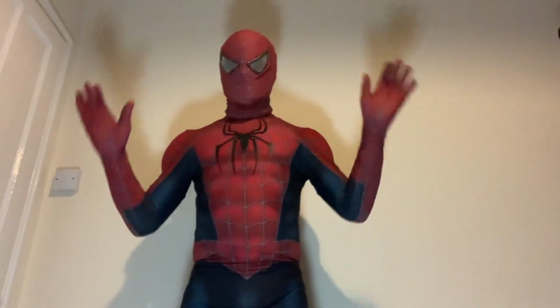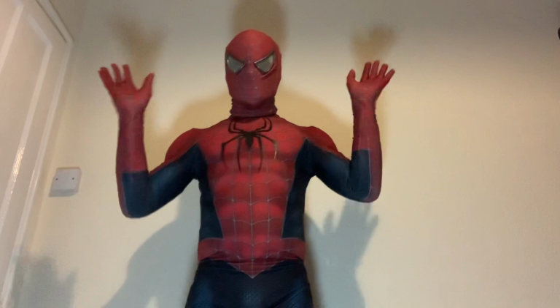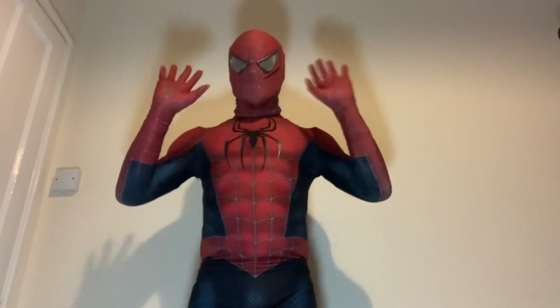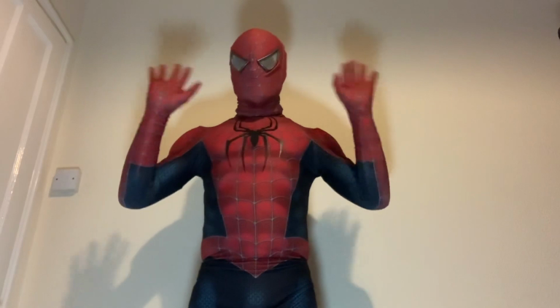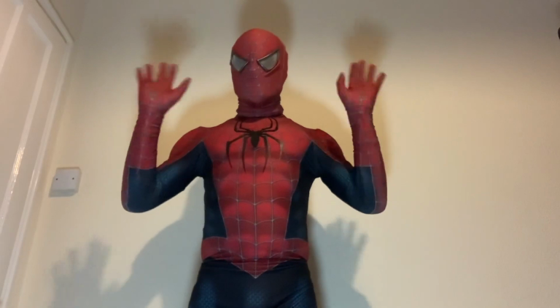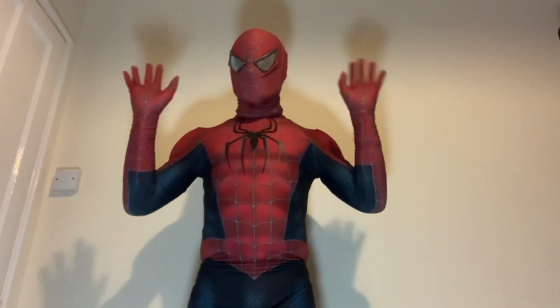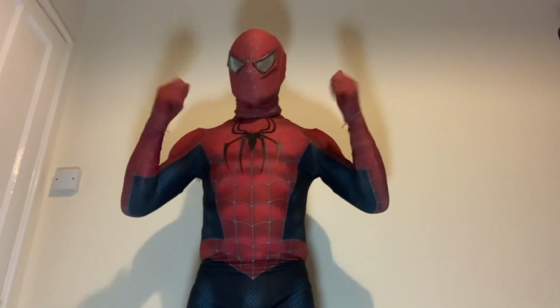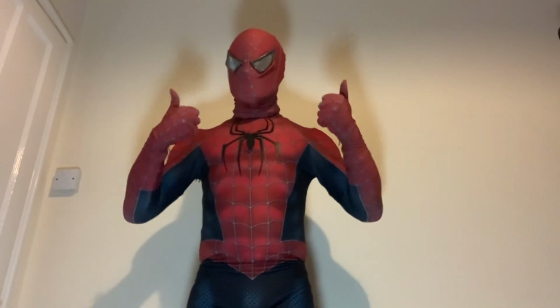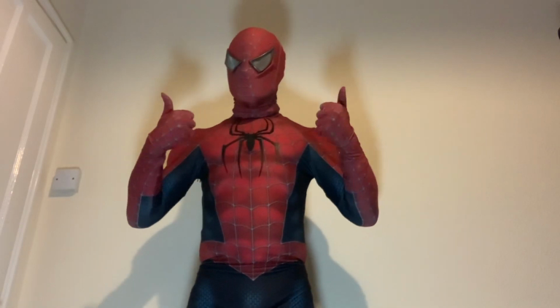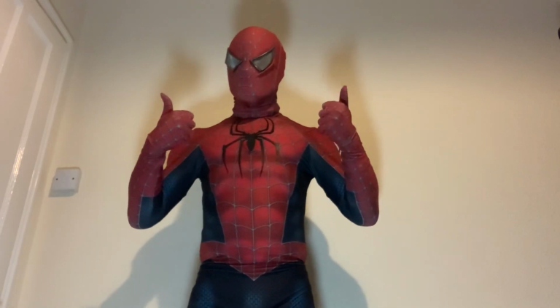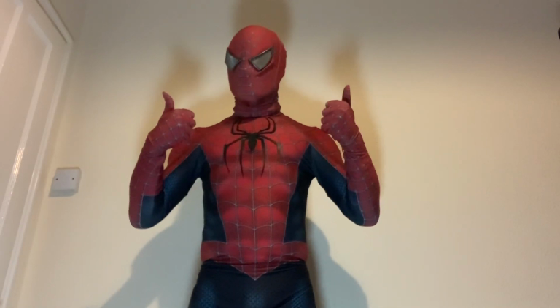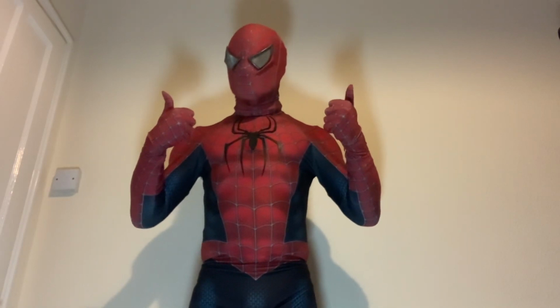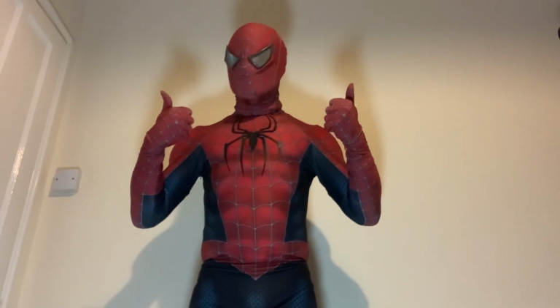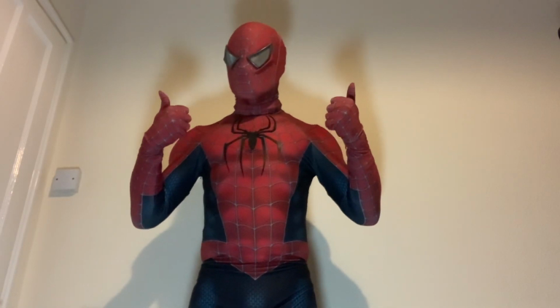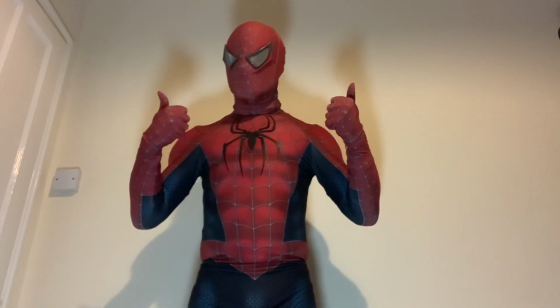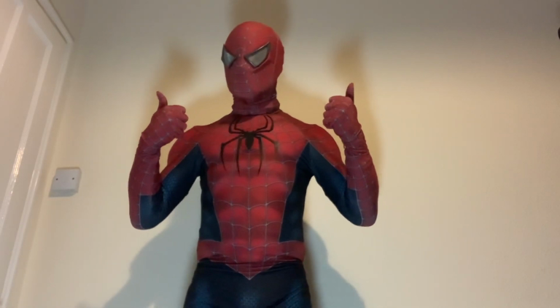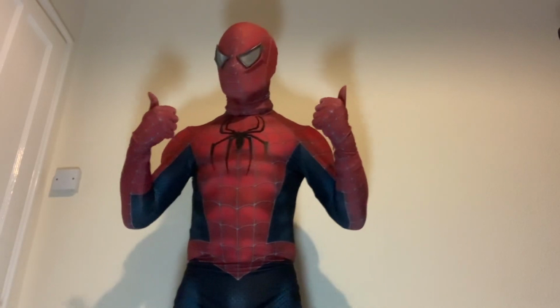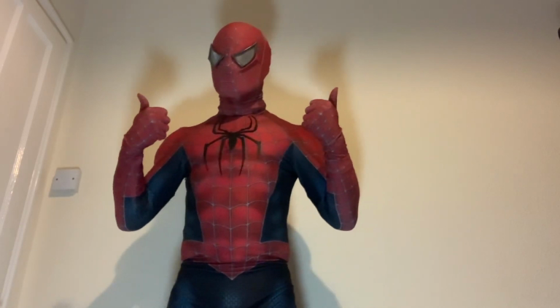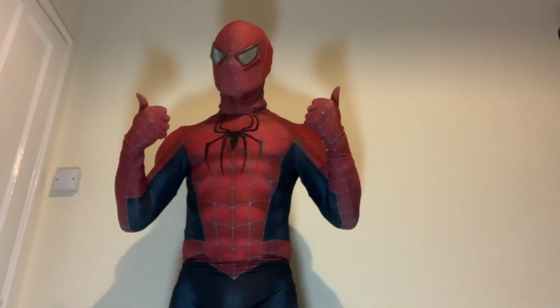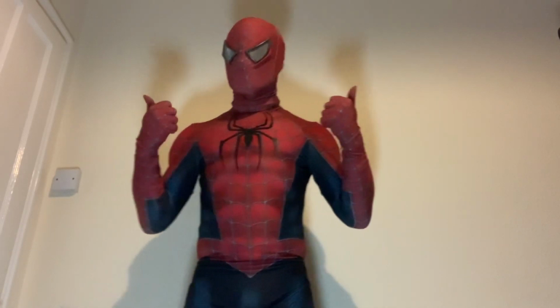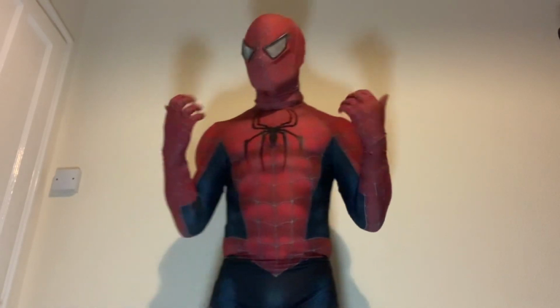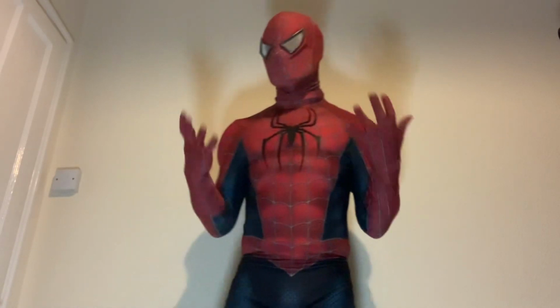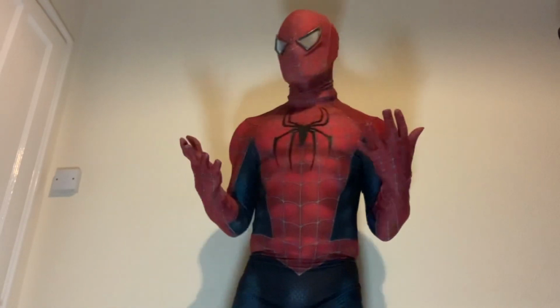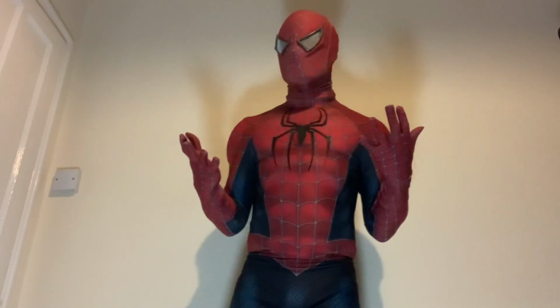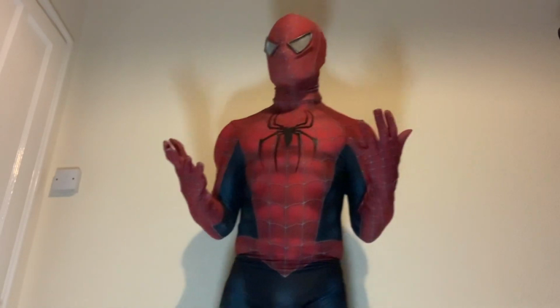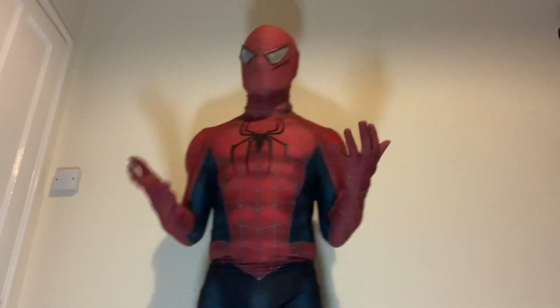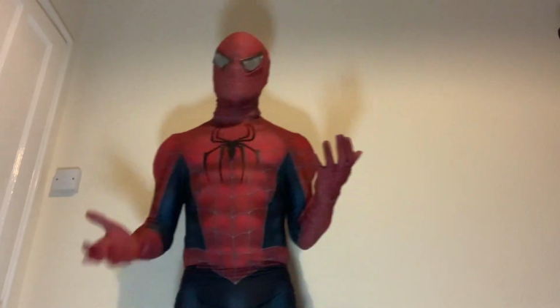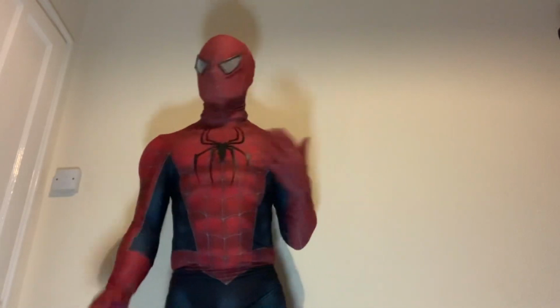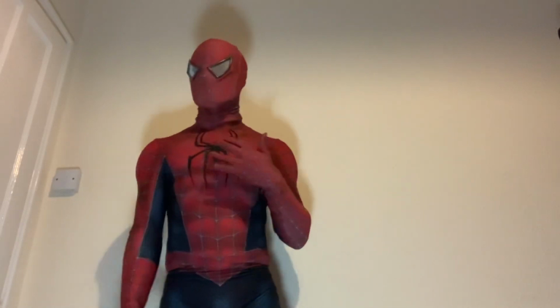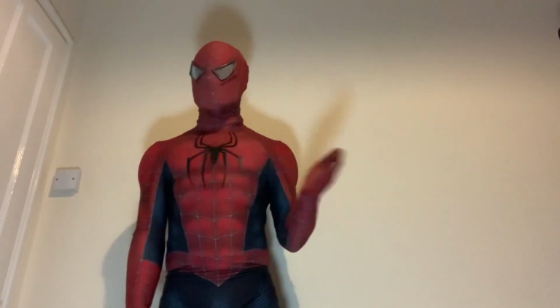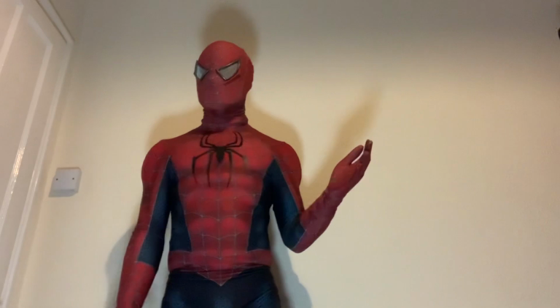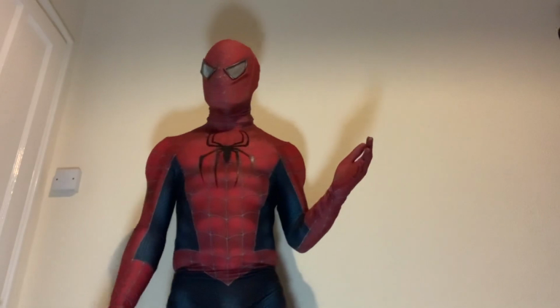Hey everyone, Spiderman here, and this is a re-upload, so if you saw the other video you can ignore that one.